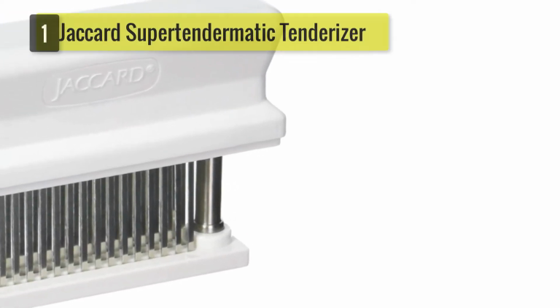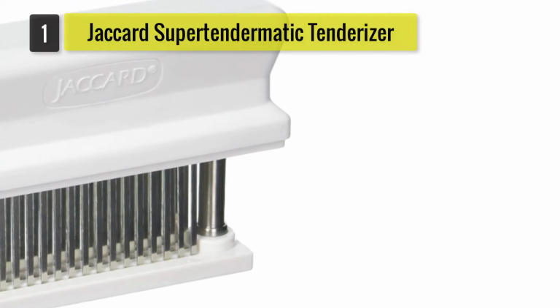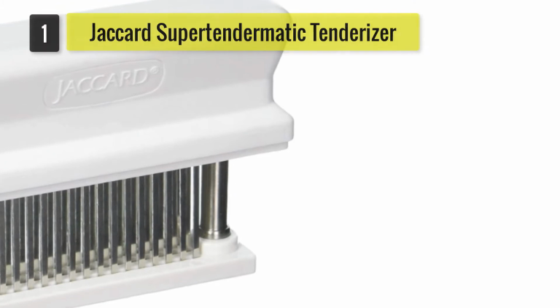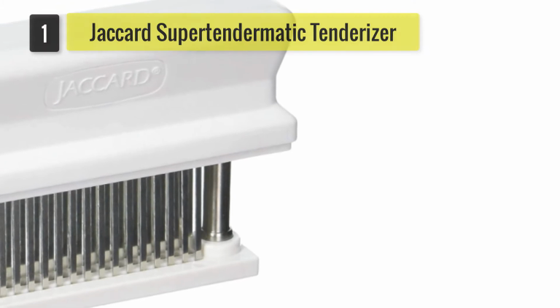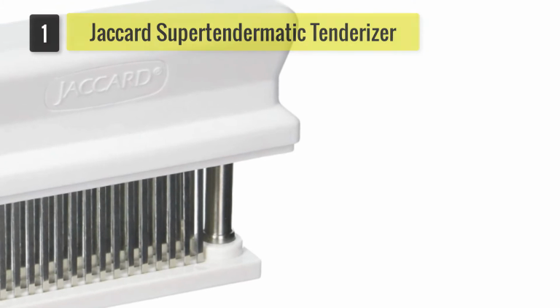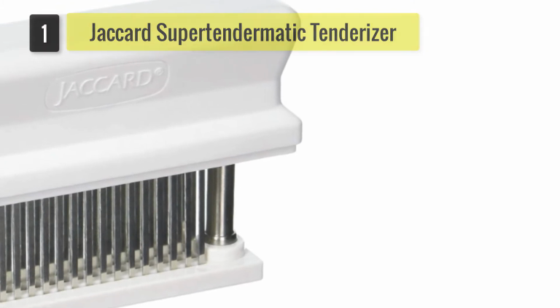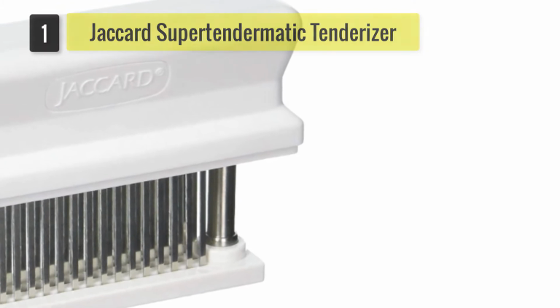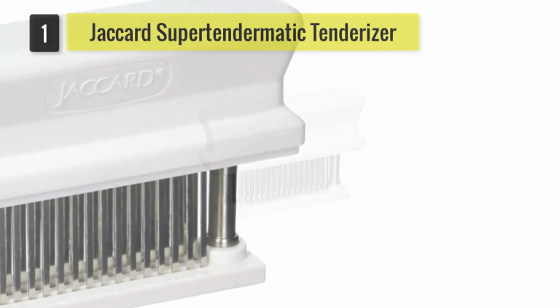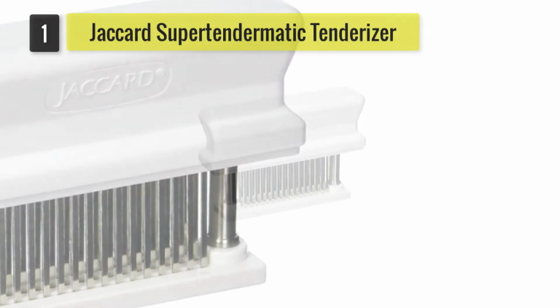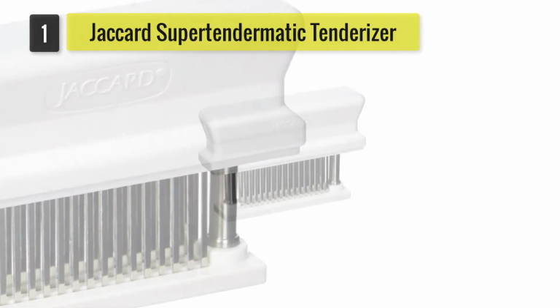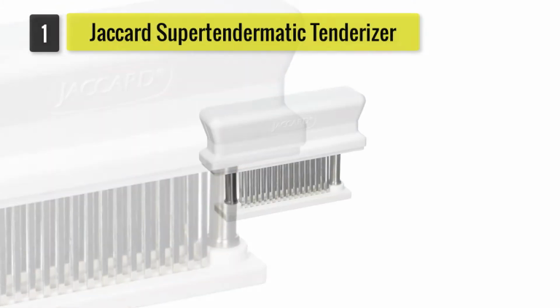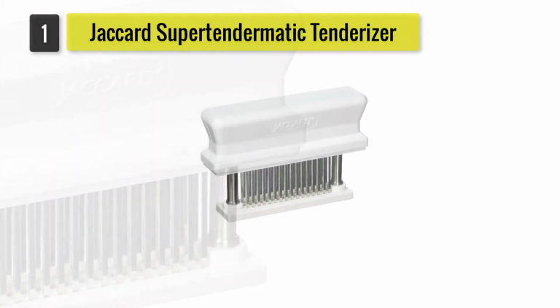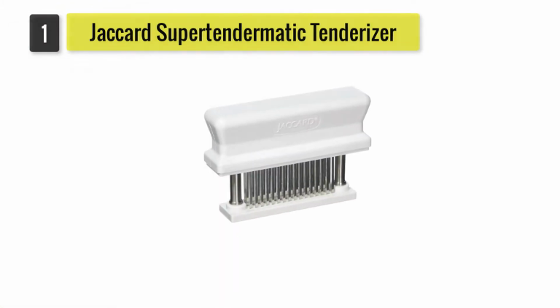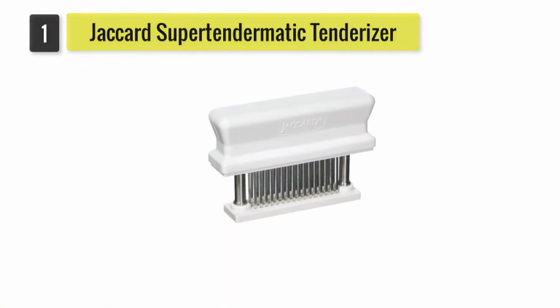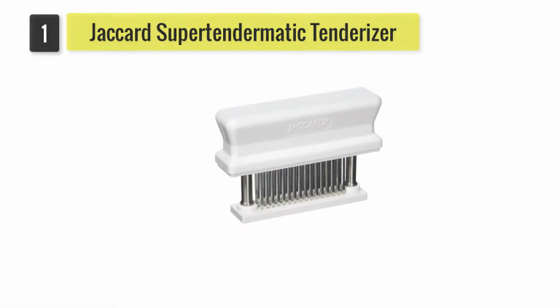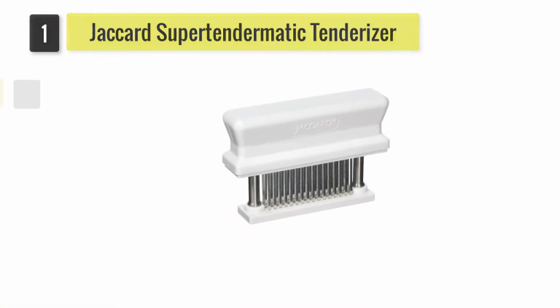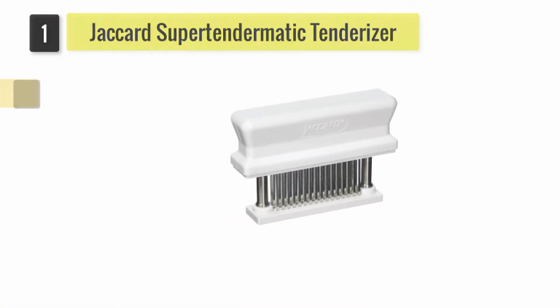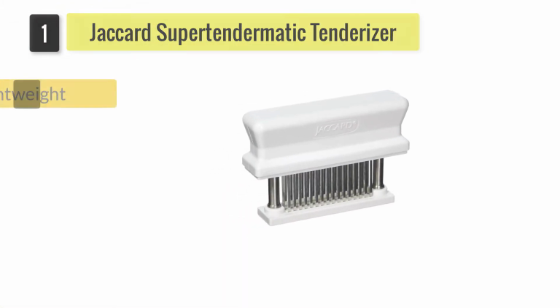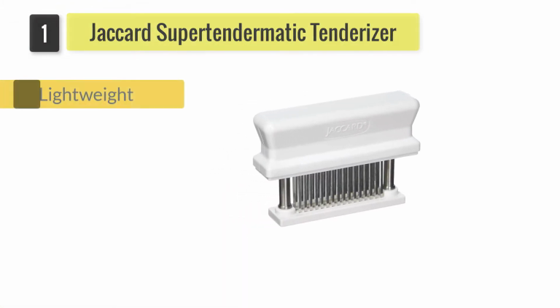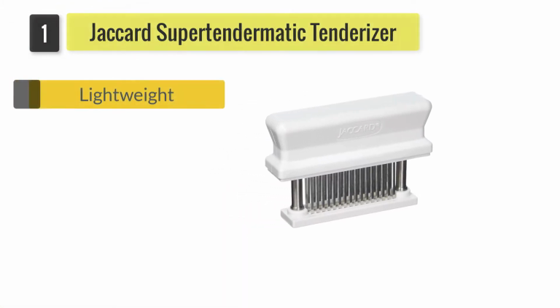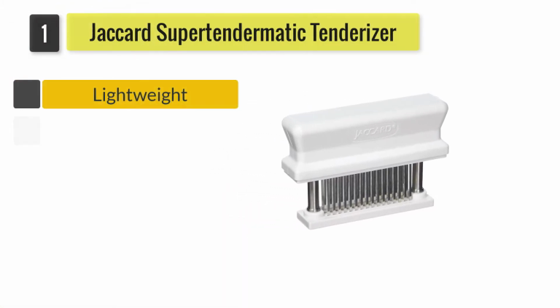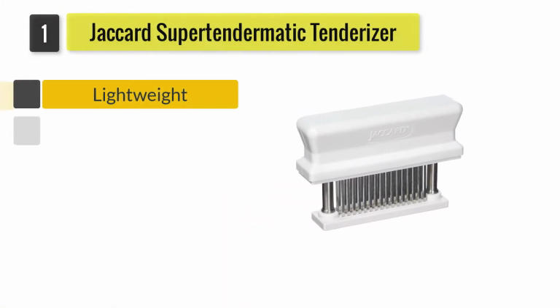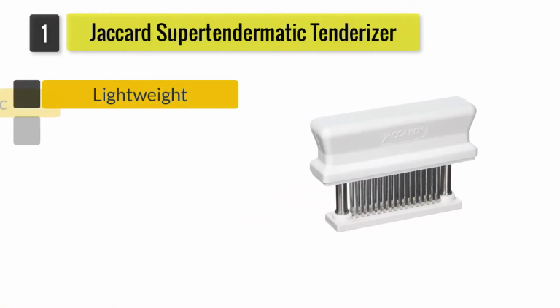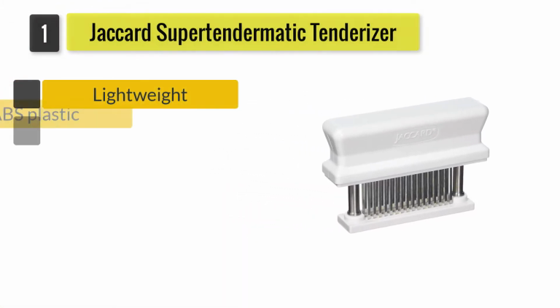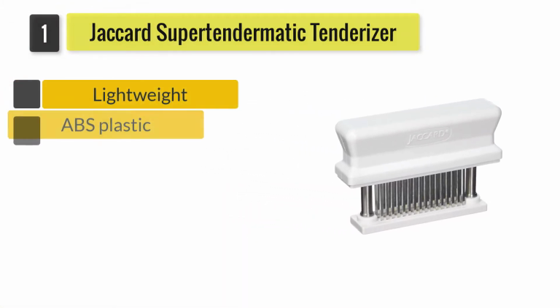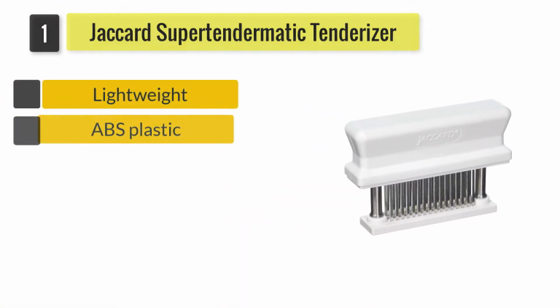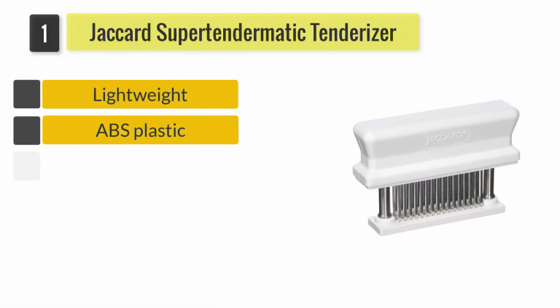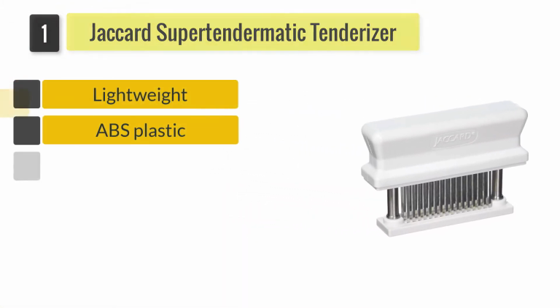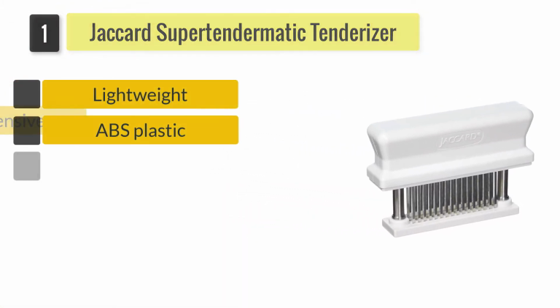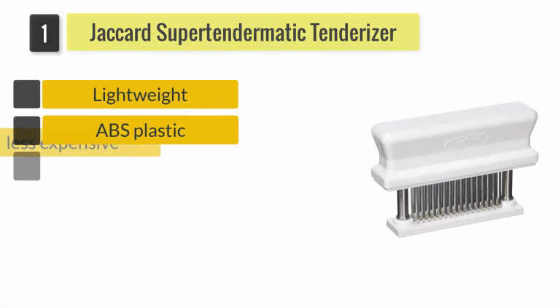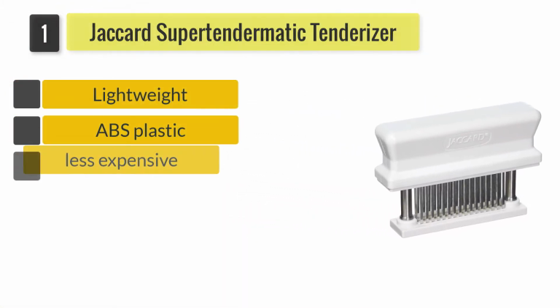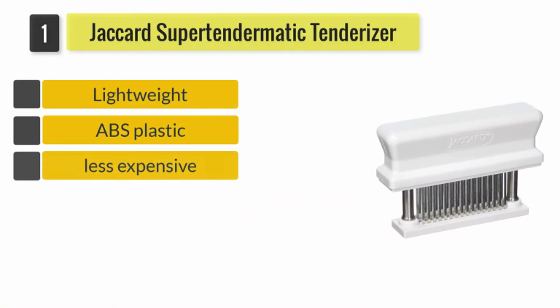Number 1: Jackard SuperTendermatic 48 Blade Tenderizer.